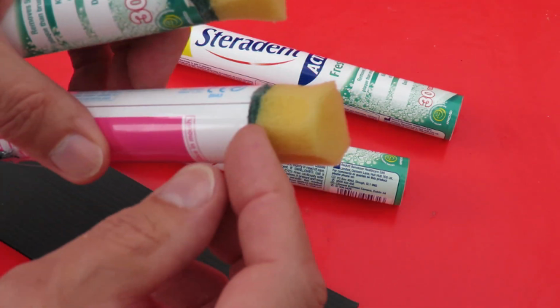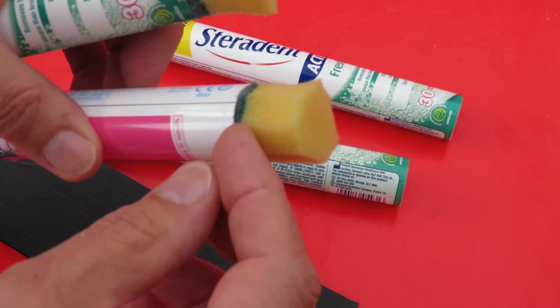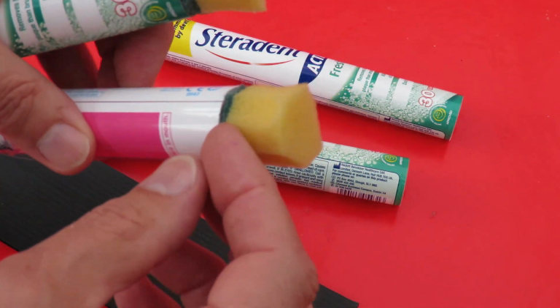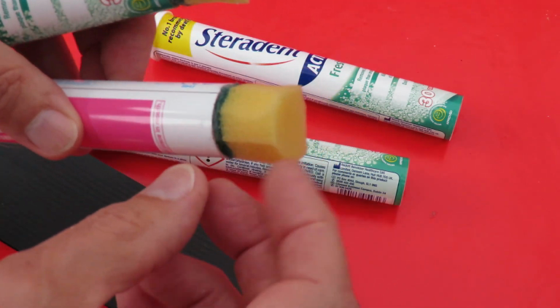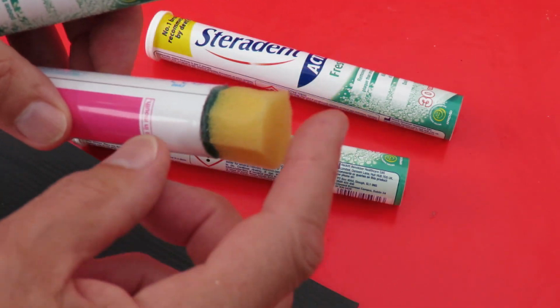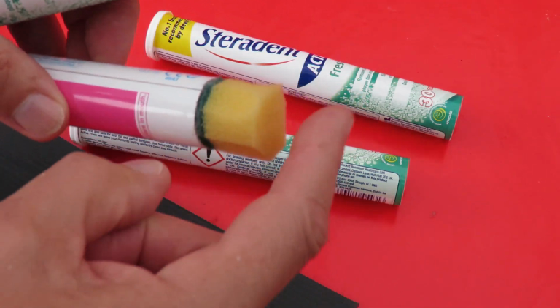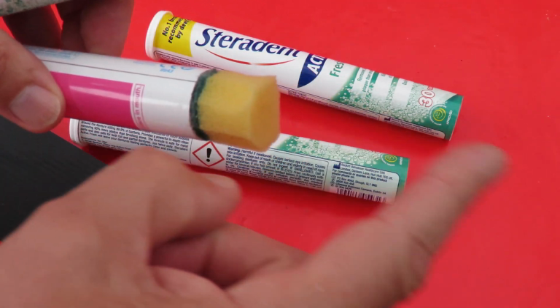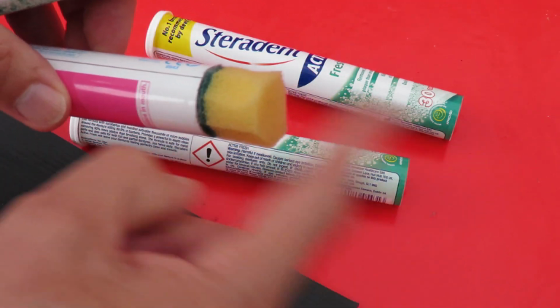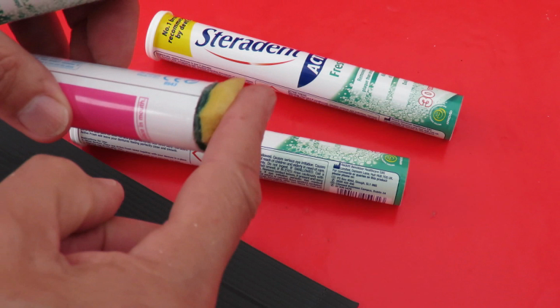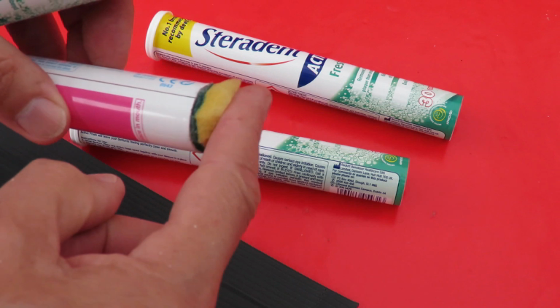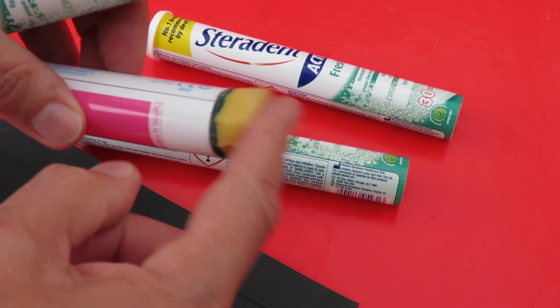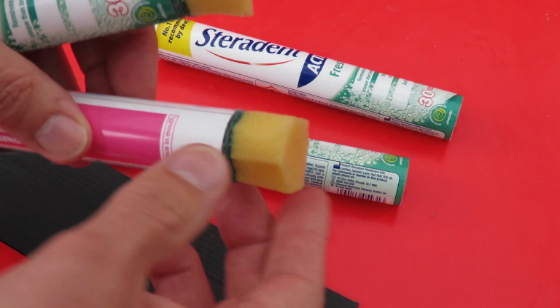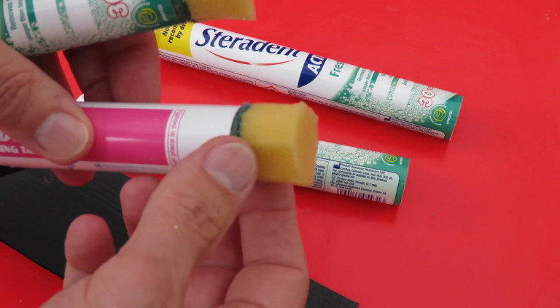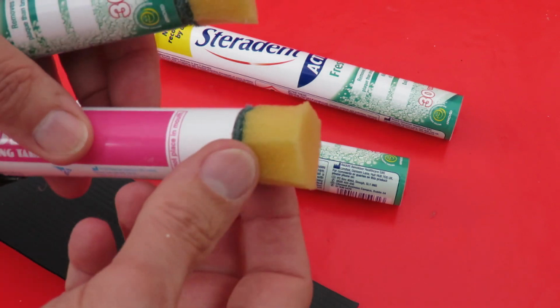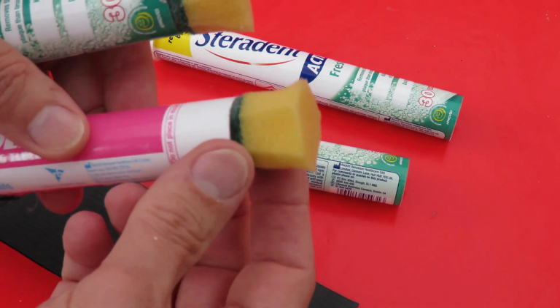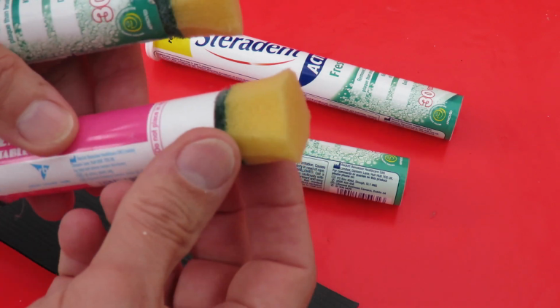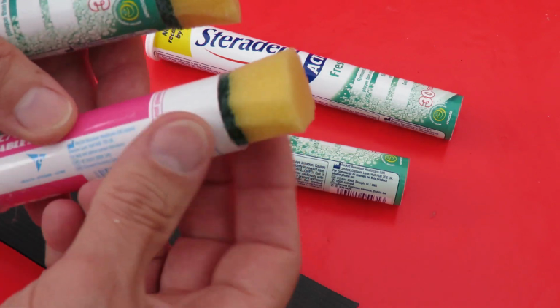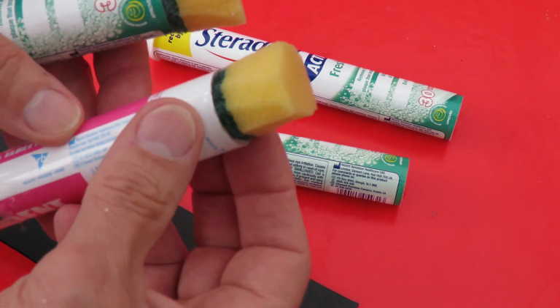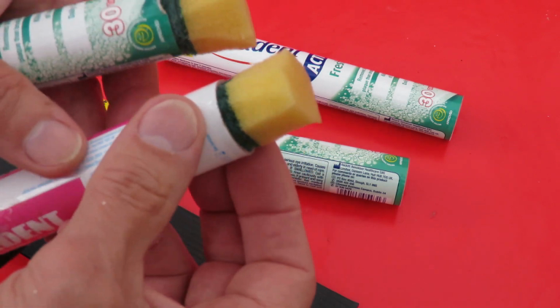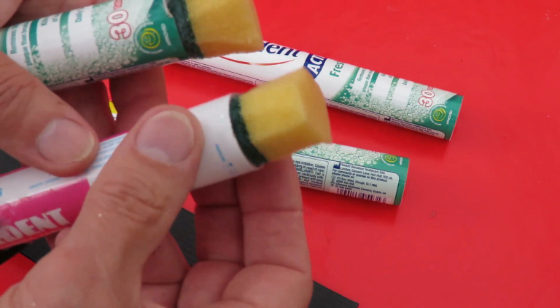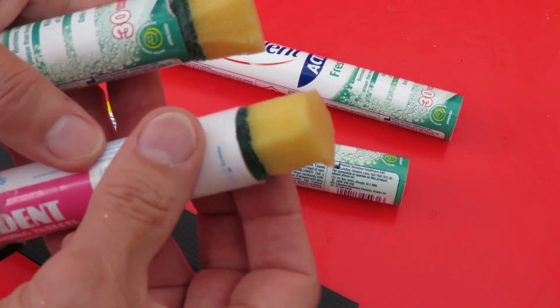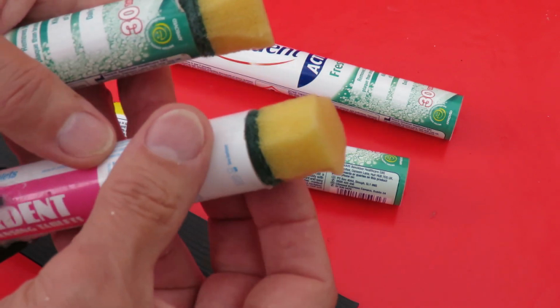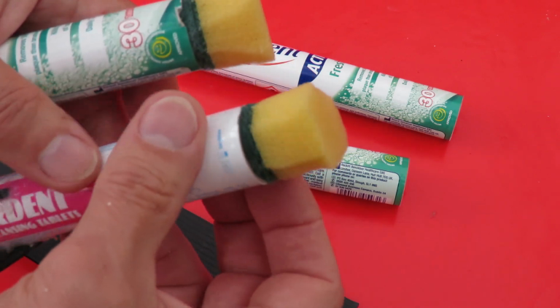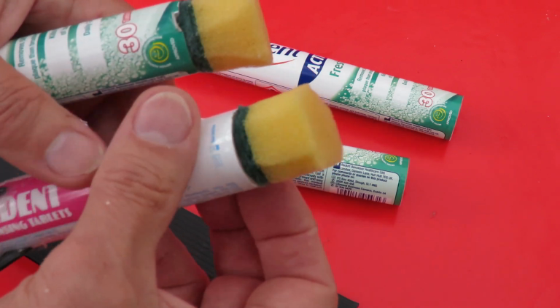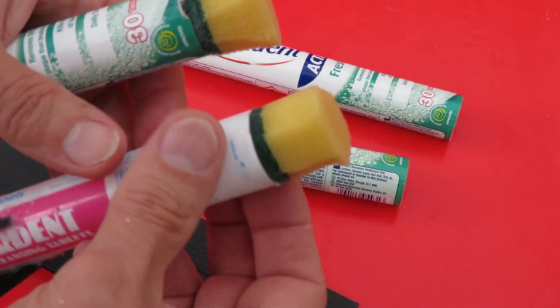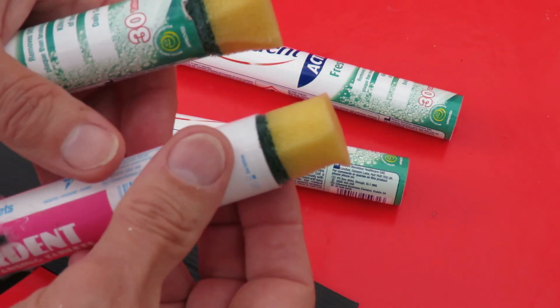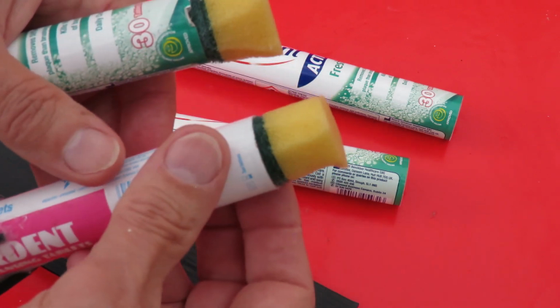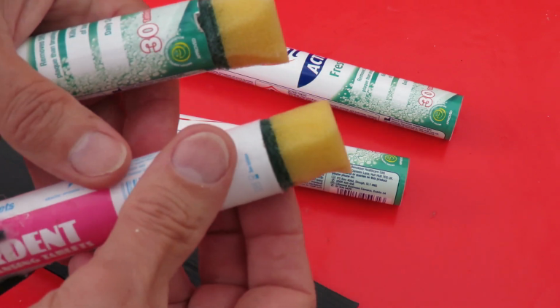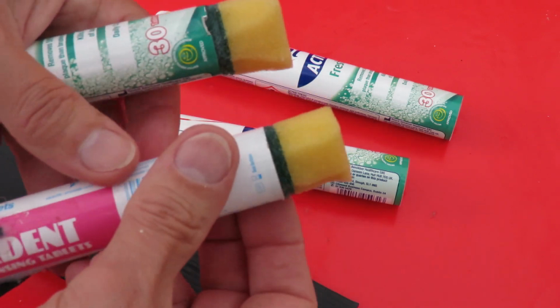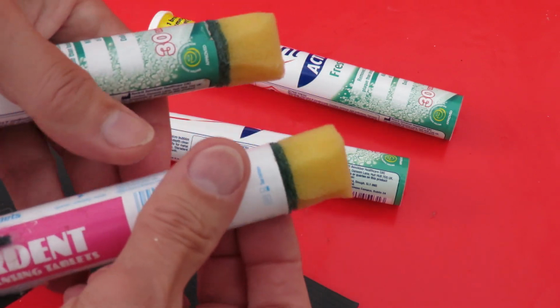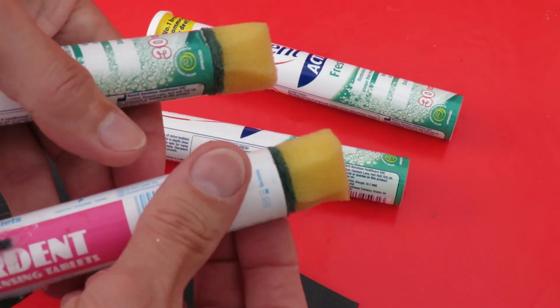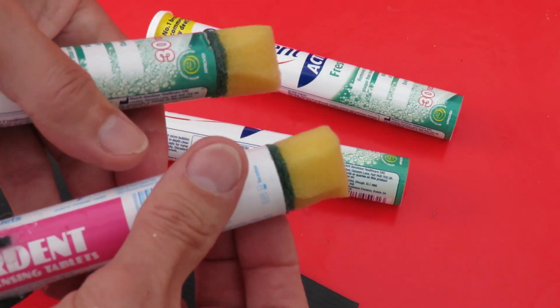Just a bit of hot glue on top, push them on top and that puts them in place.